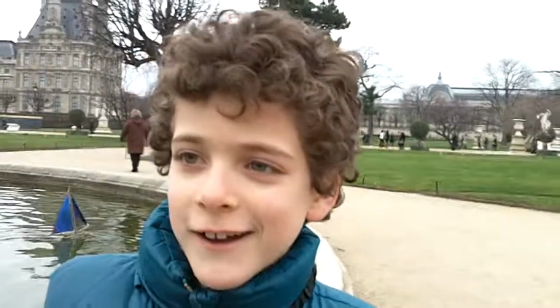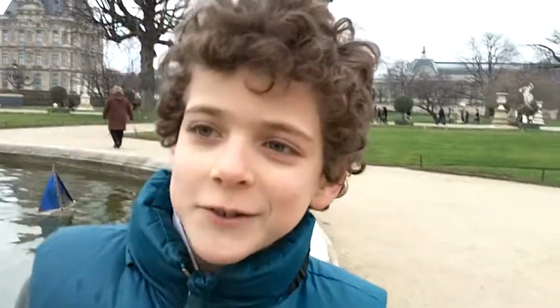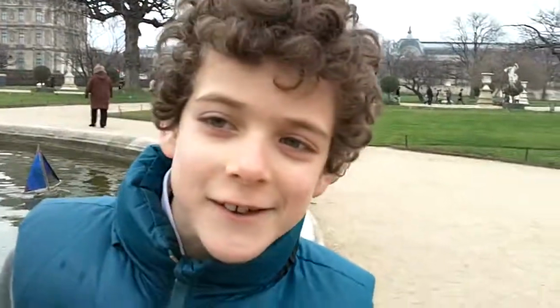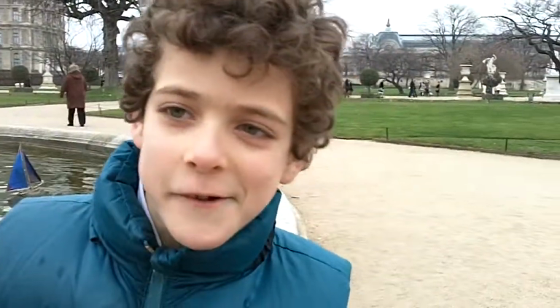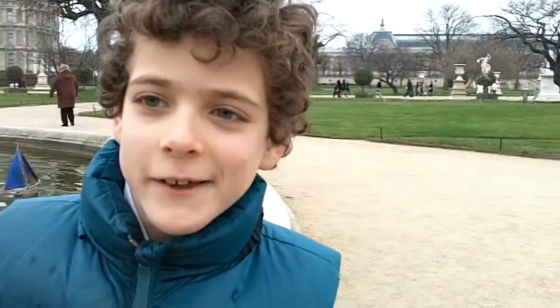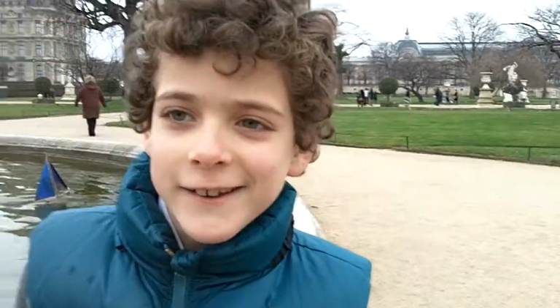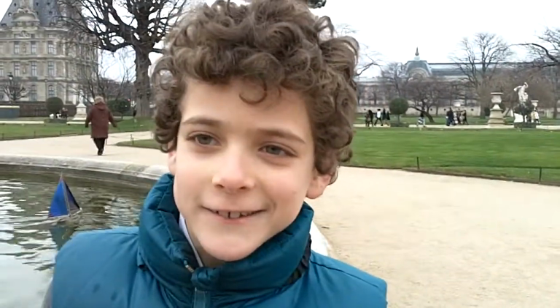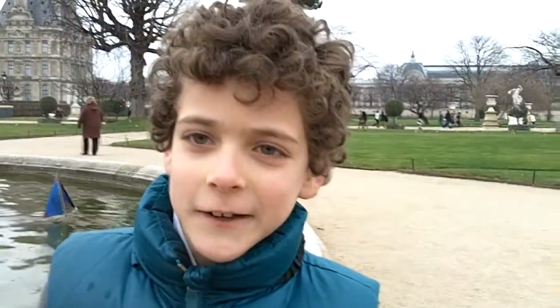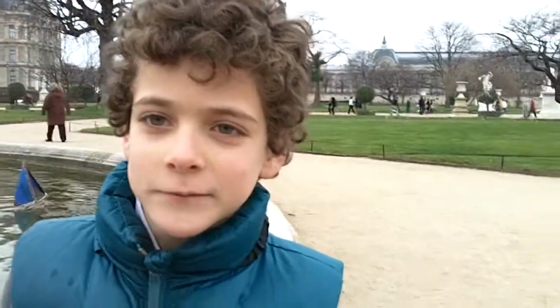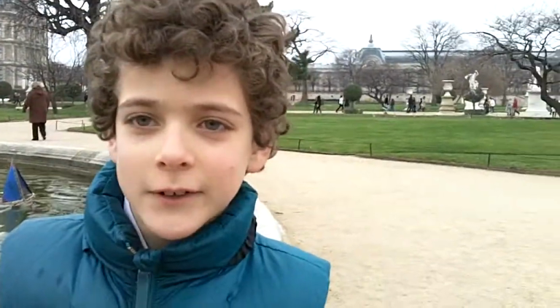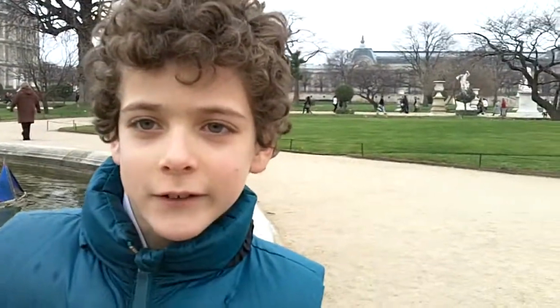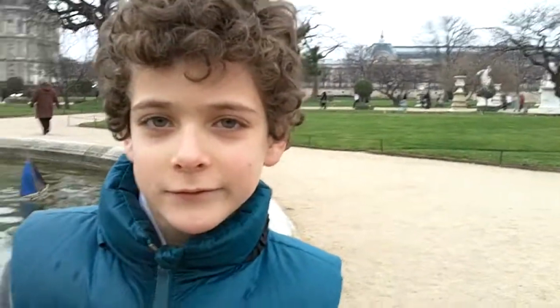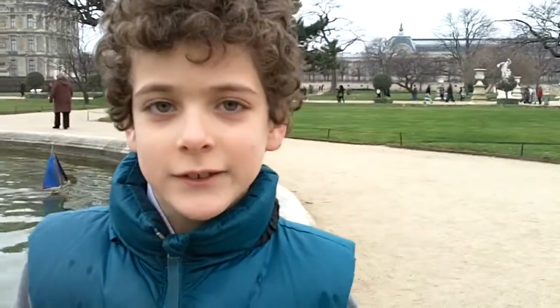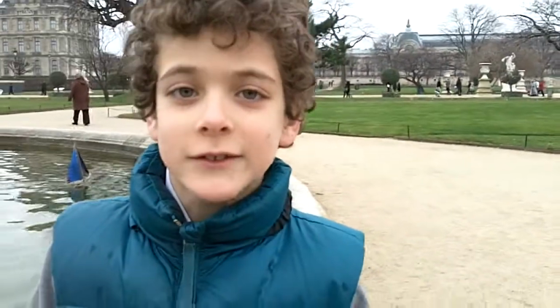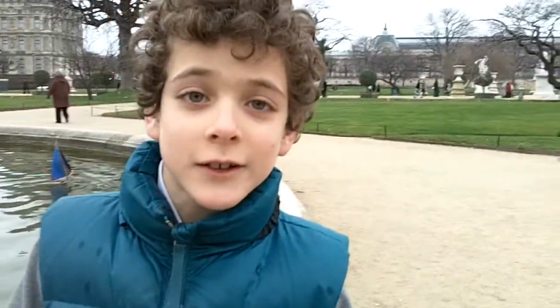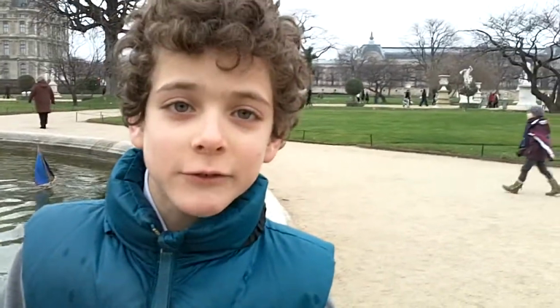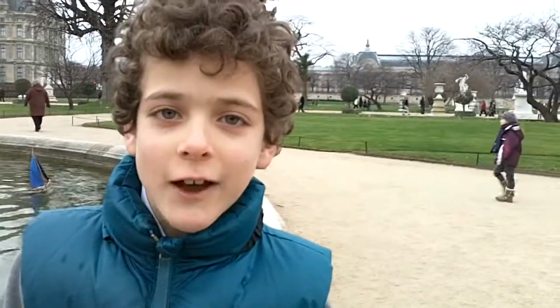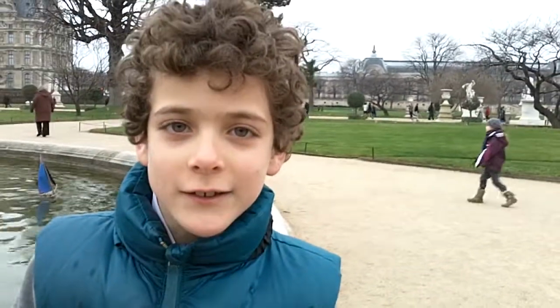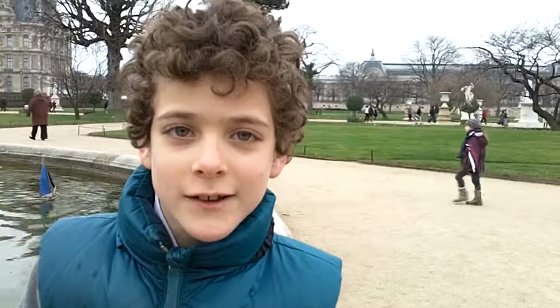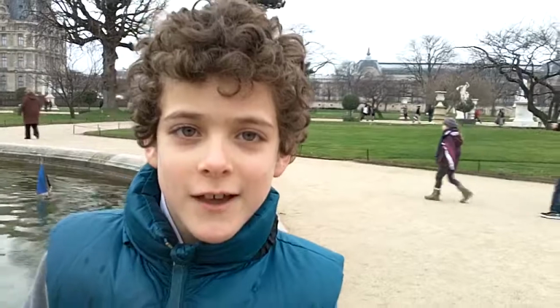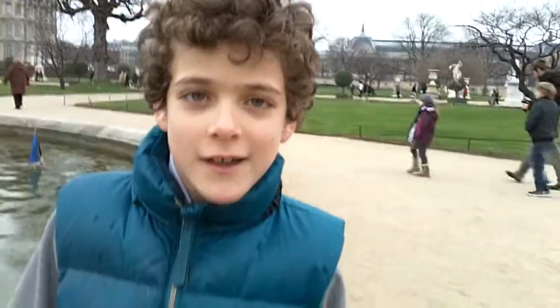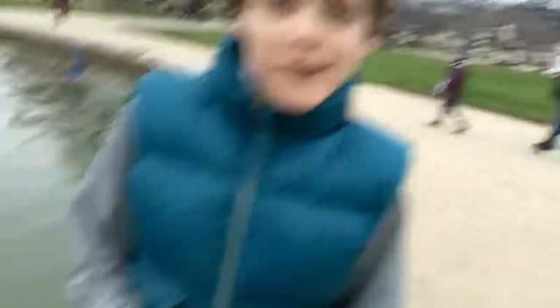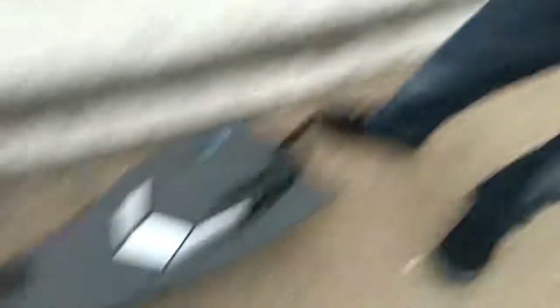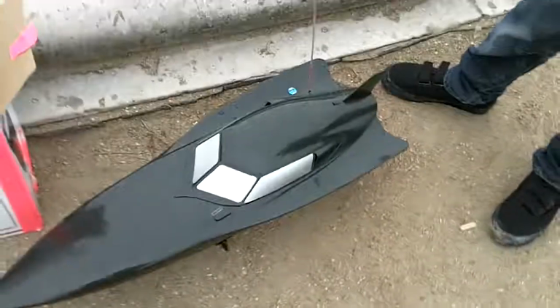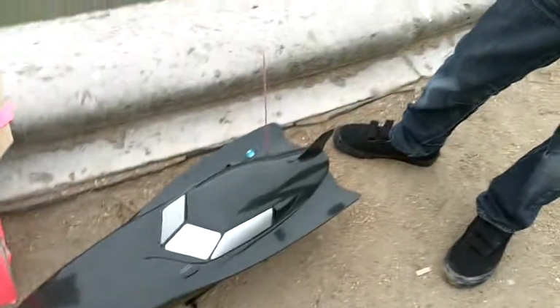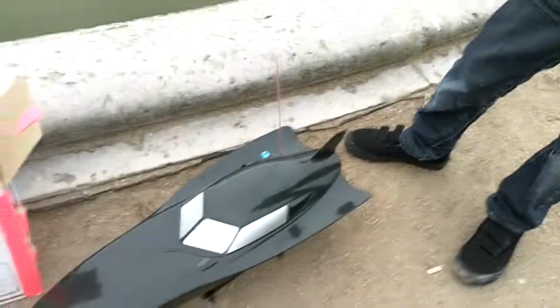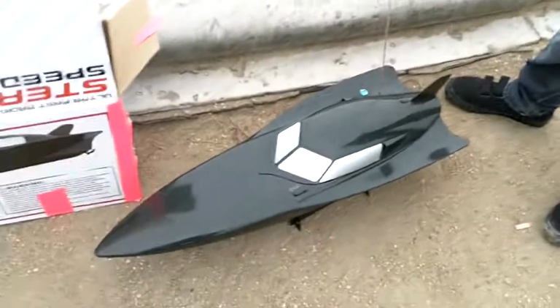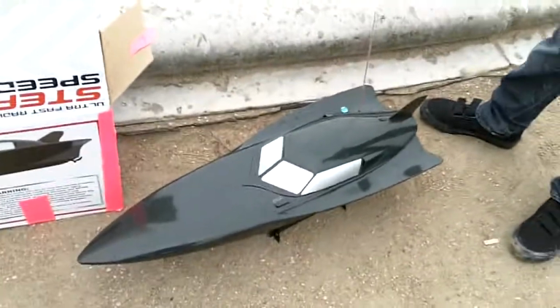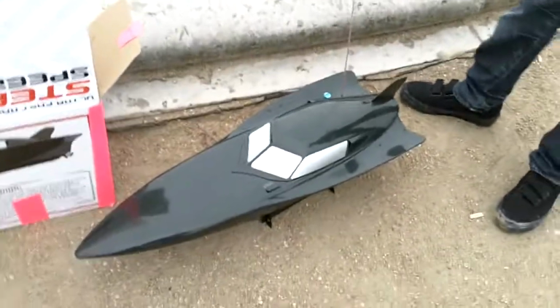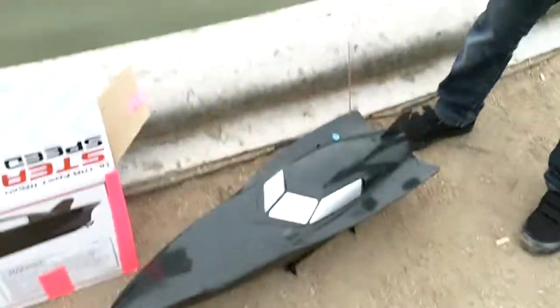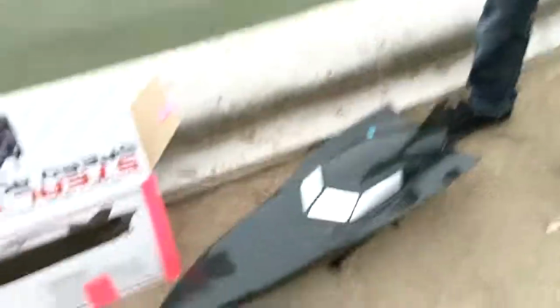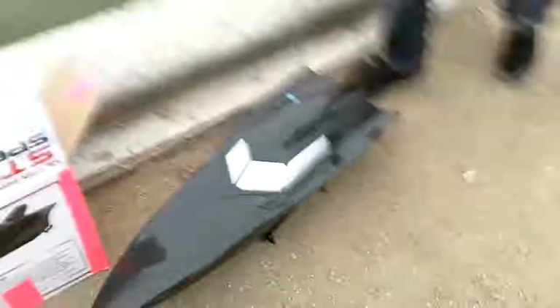It's really cool. I mean, it goes fast. That's the boat, that's awesome. Wicked!